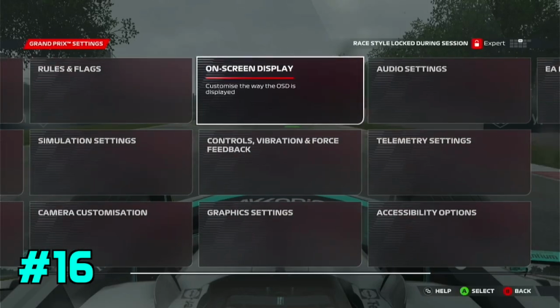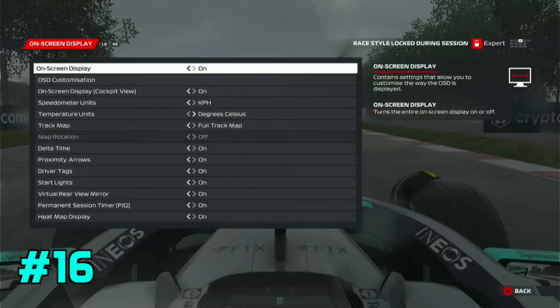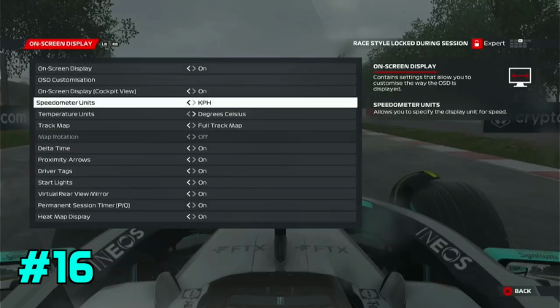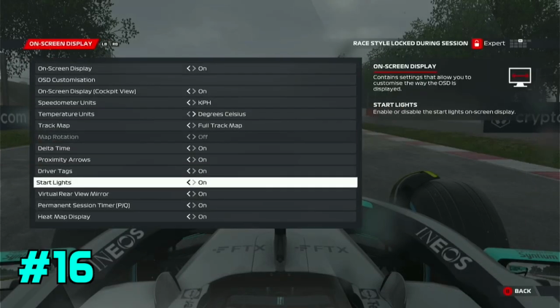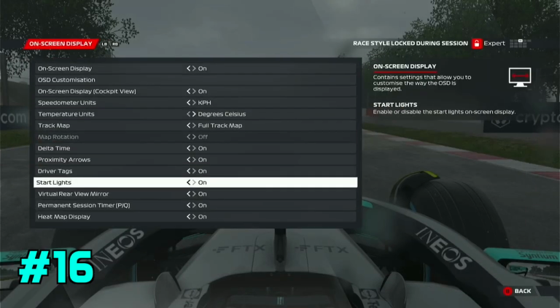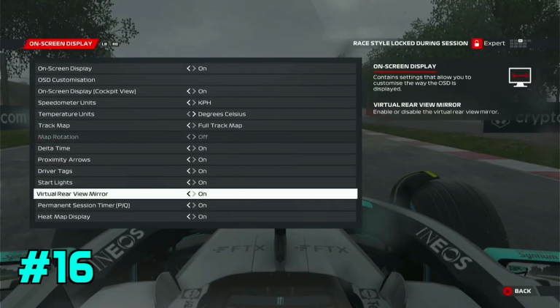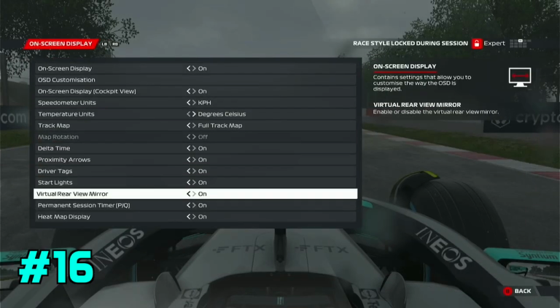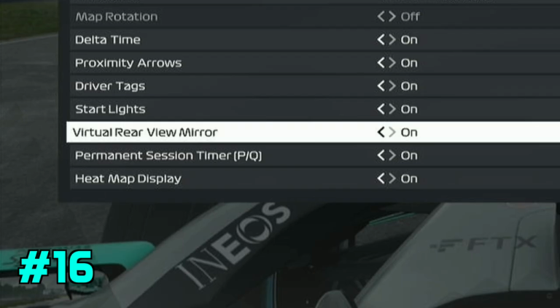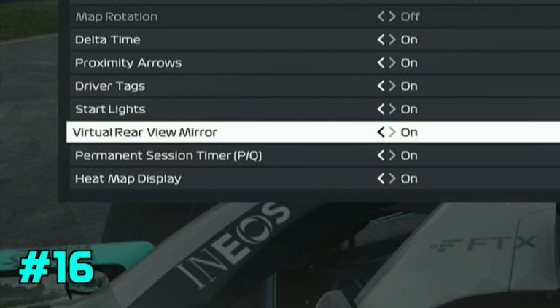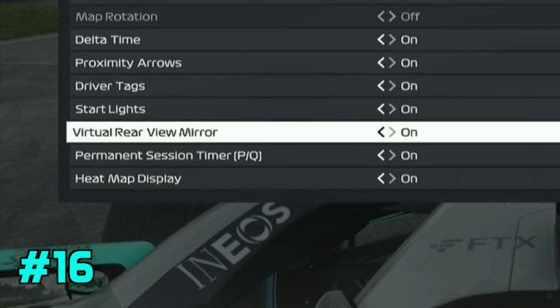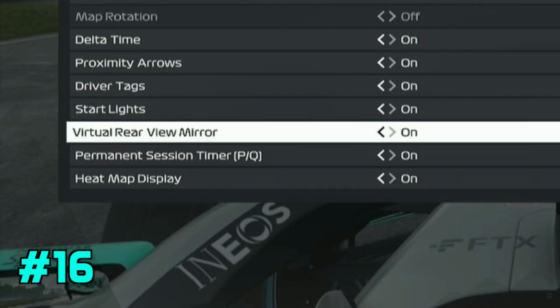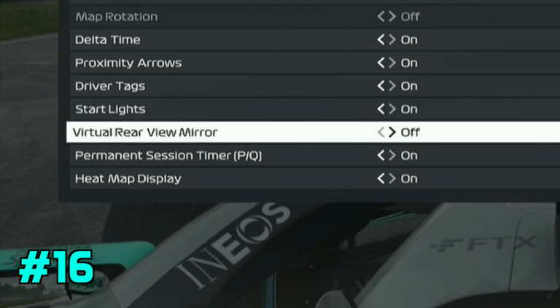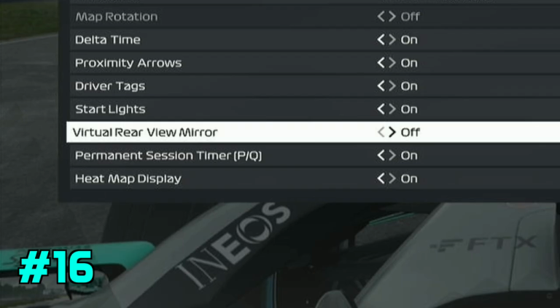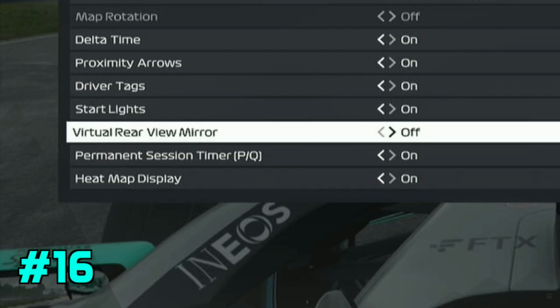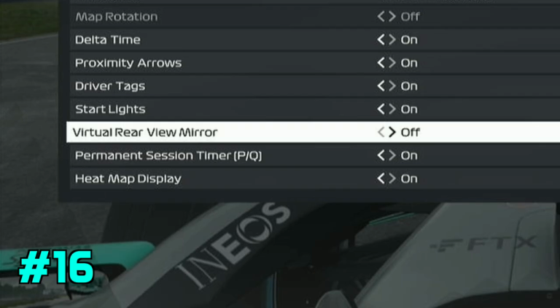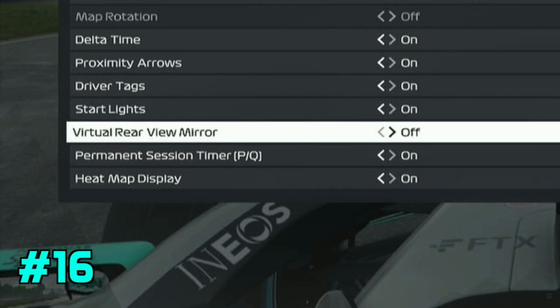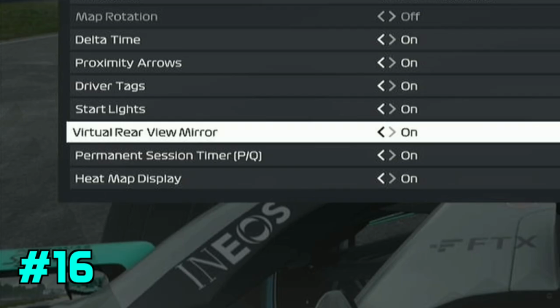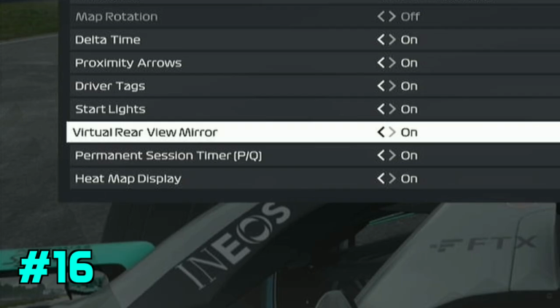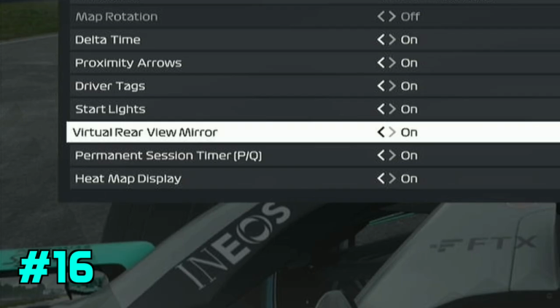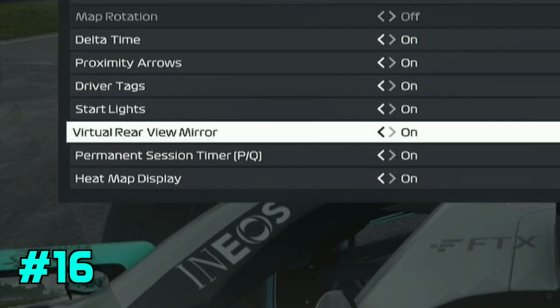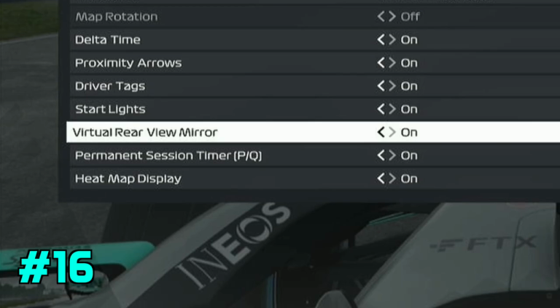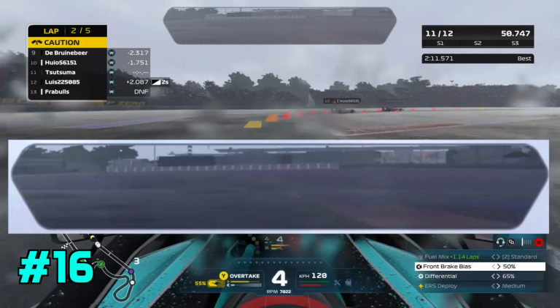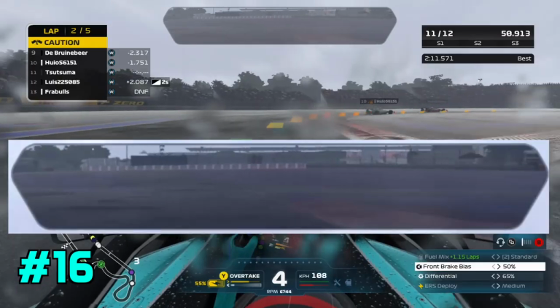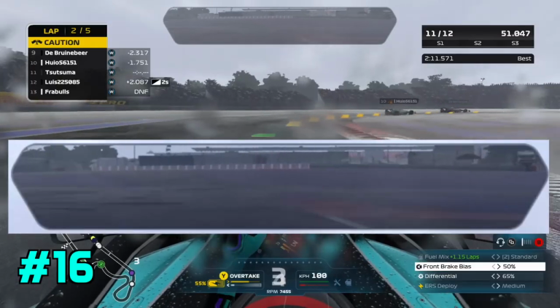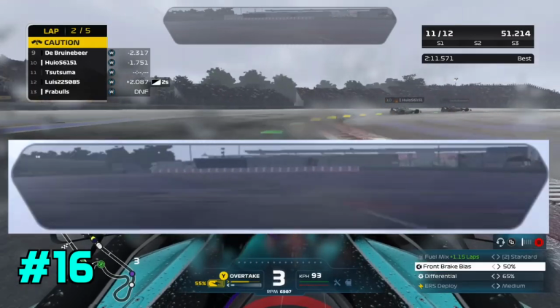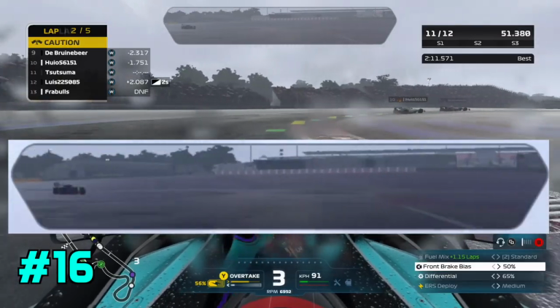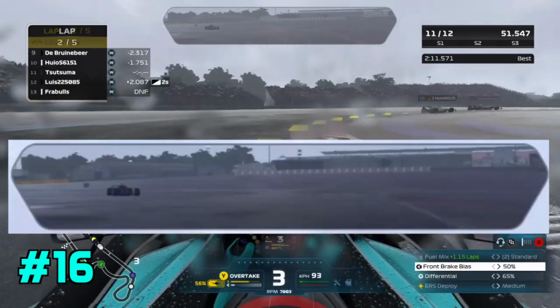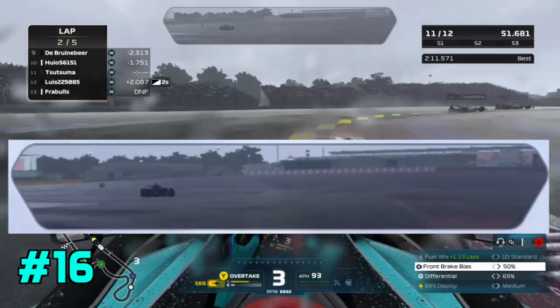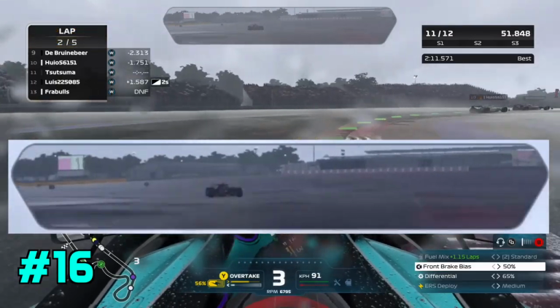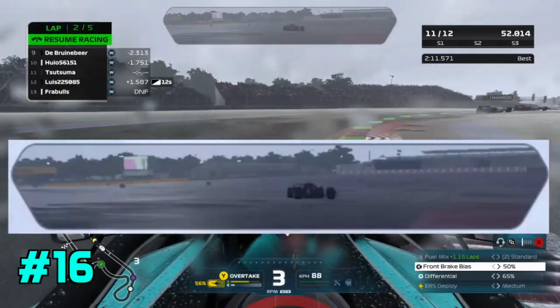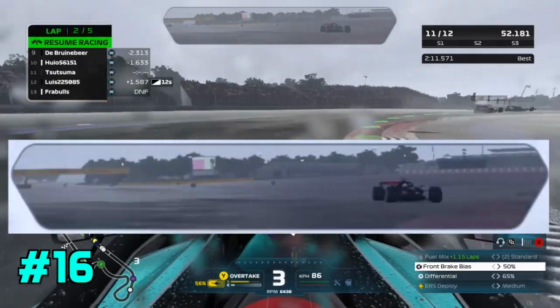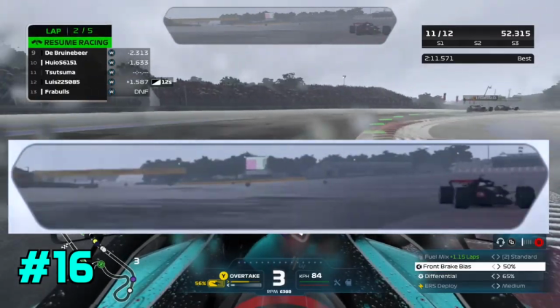Turn on the virtual mirror in the game so you can more quickly see what's going on behind you, especially for avoiding rammers.